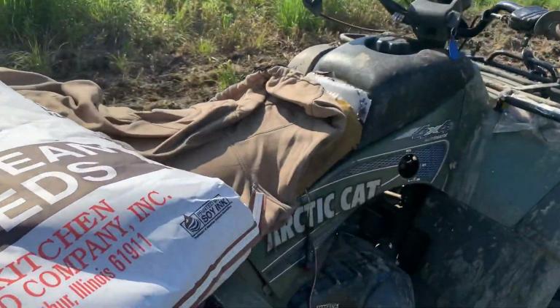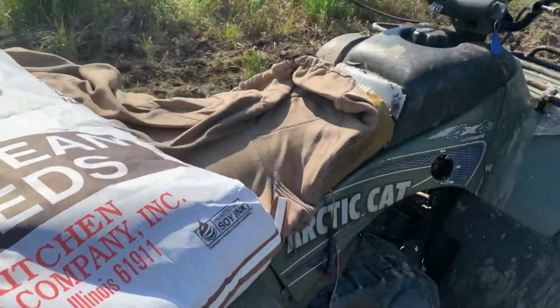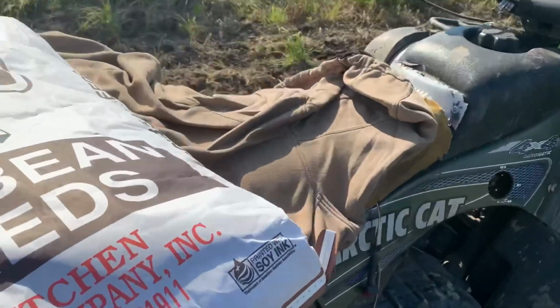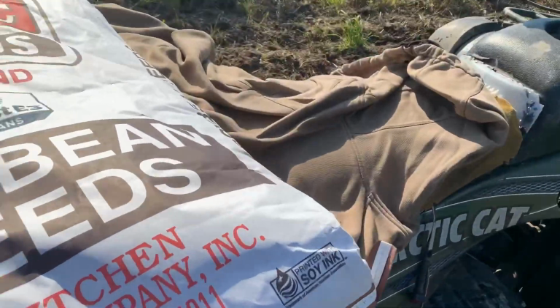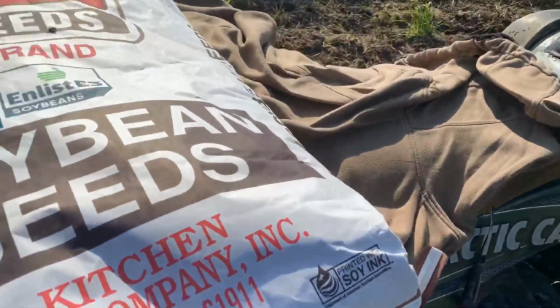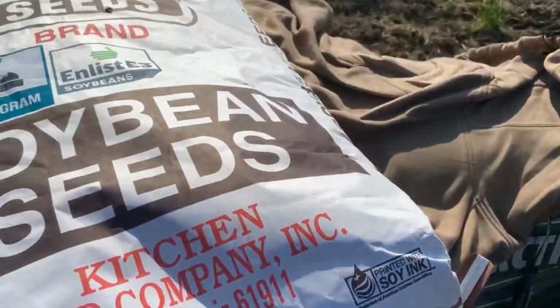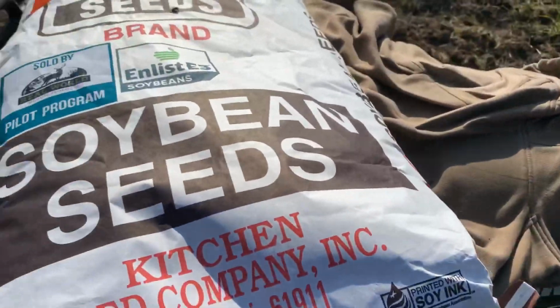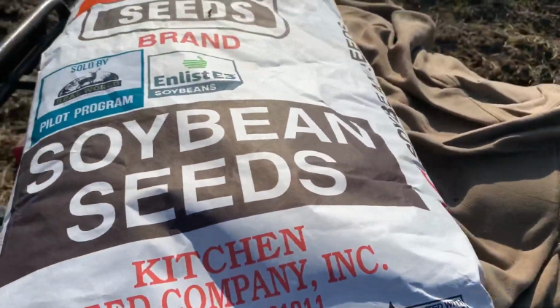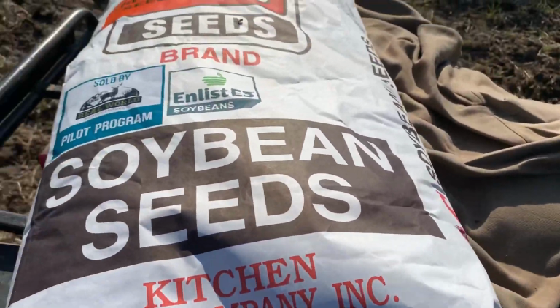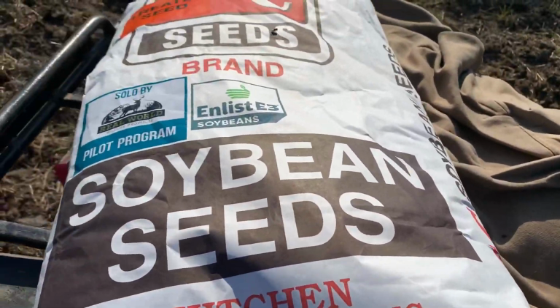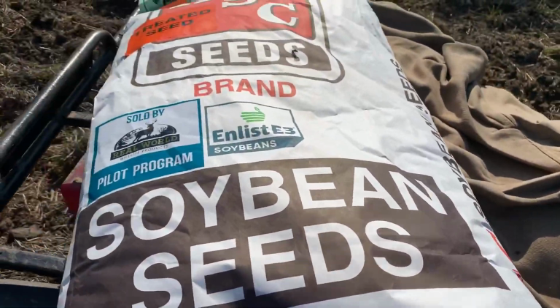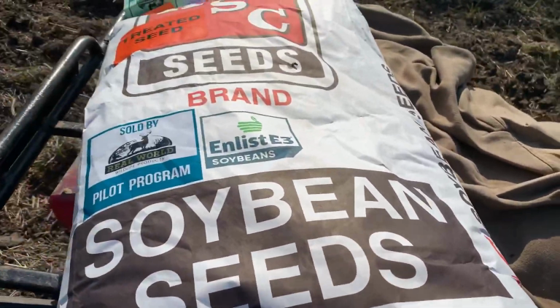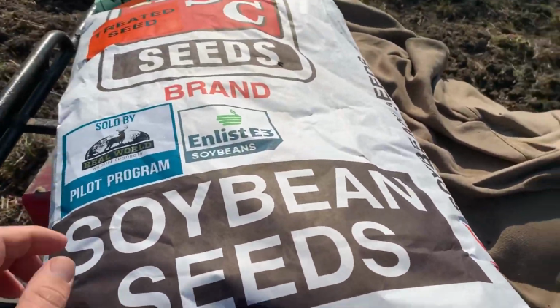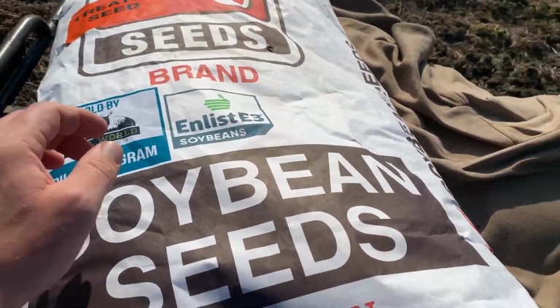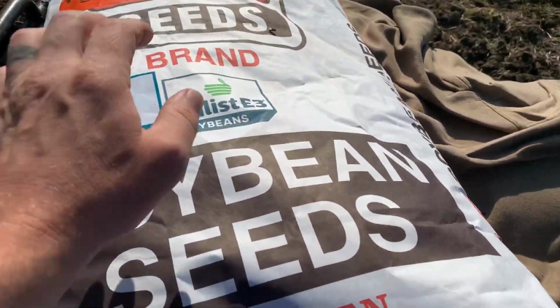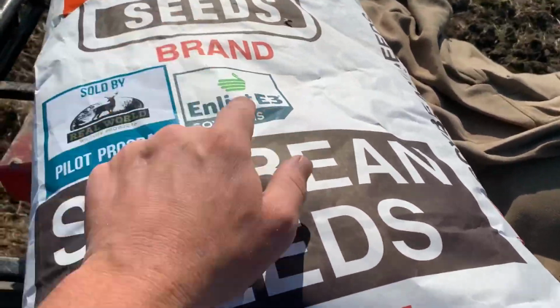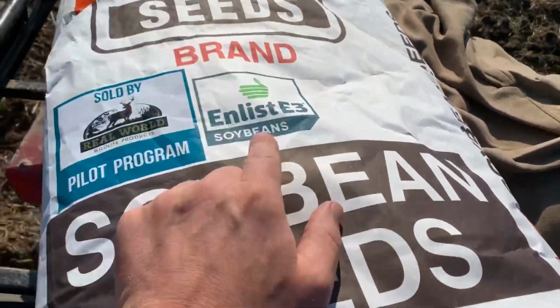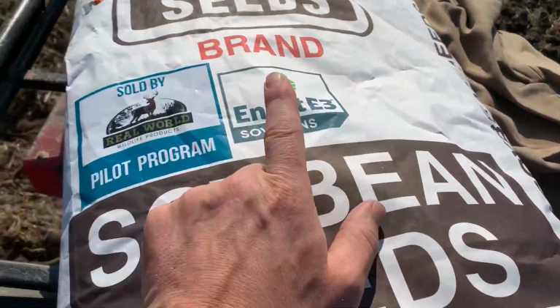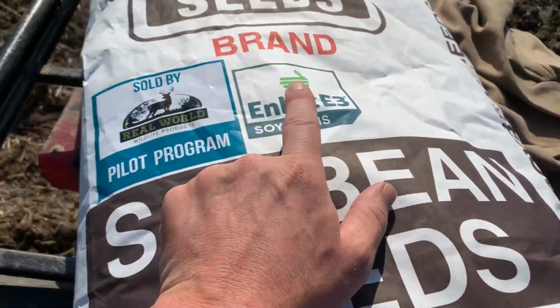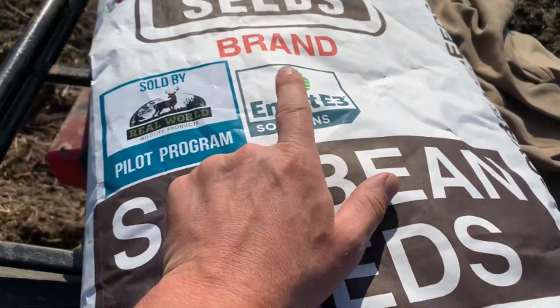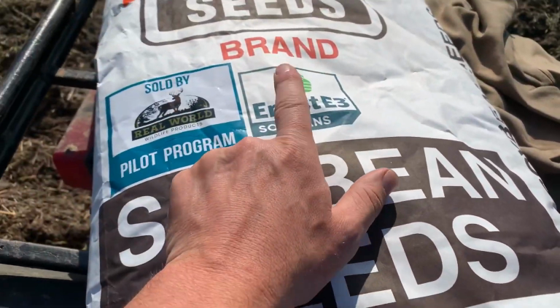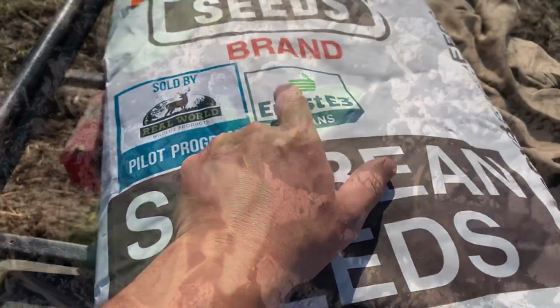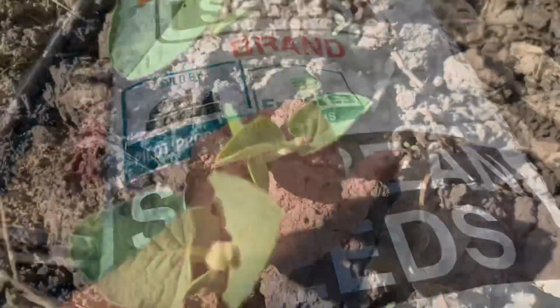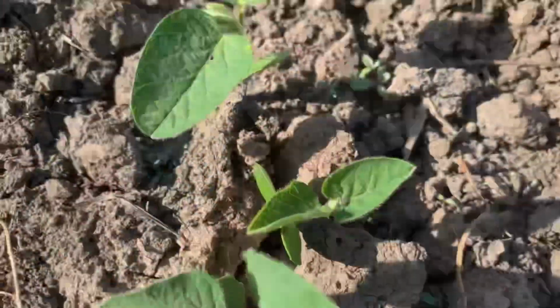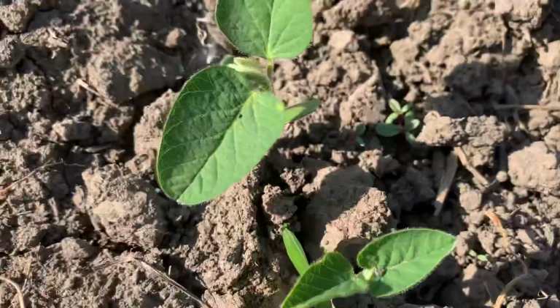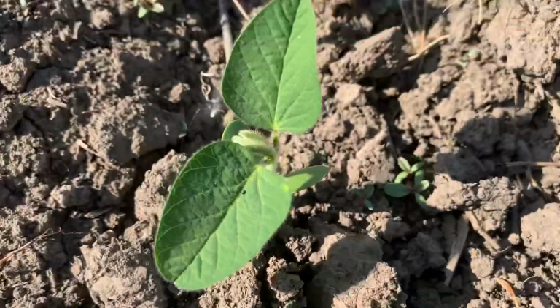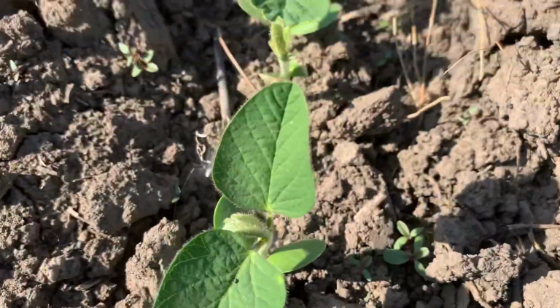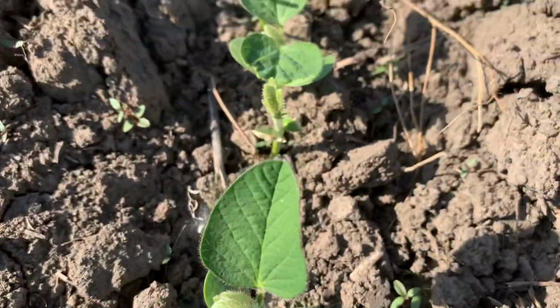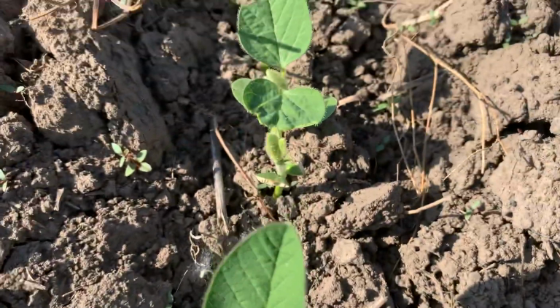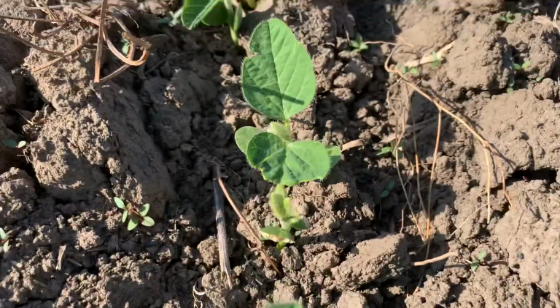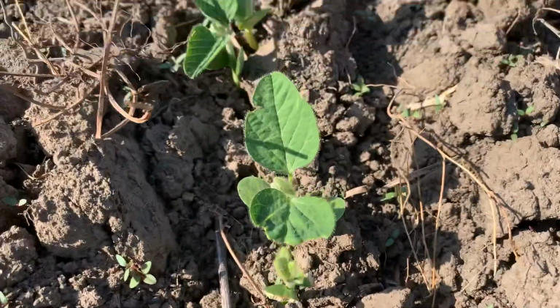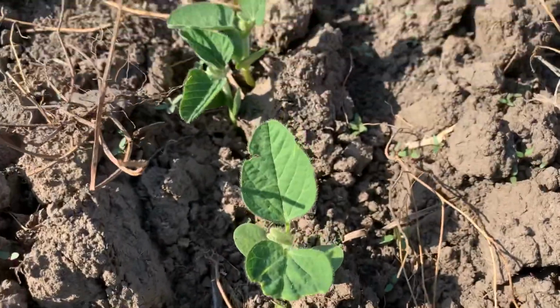I'm planting enlist beans this year. We're going to broadcast them.